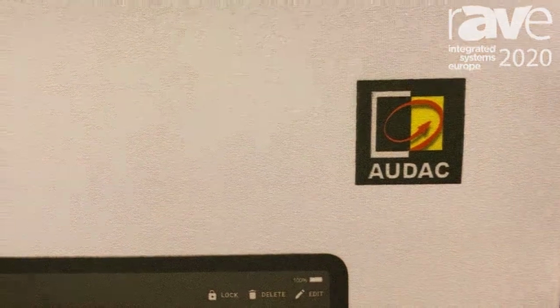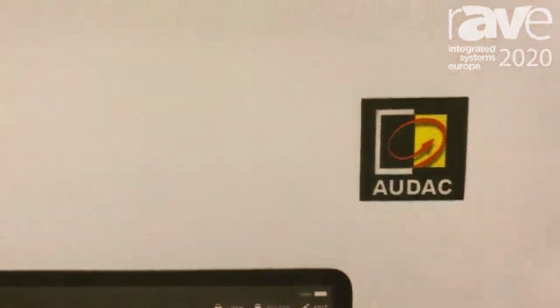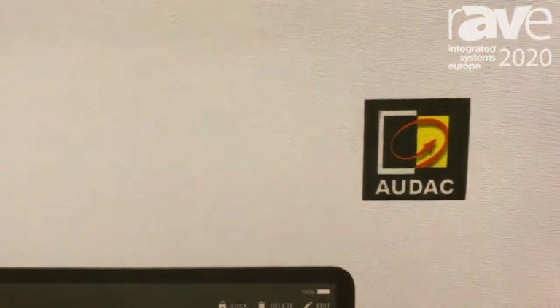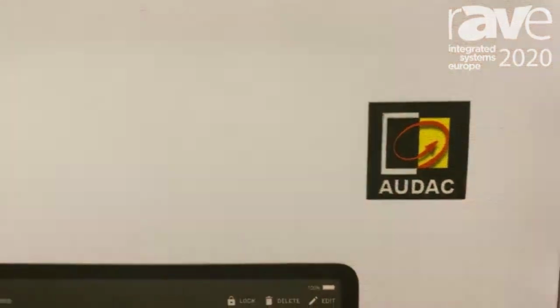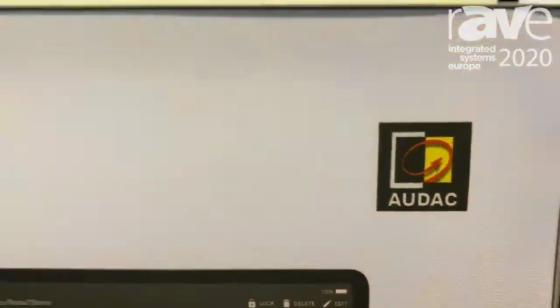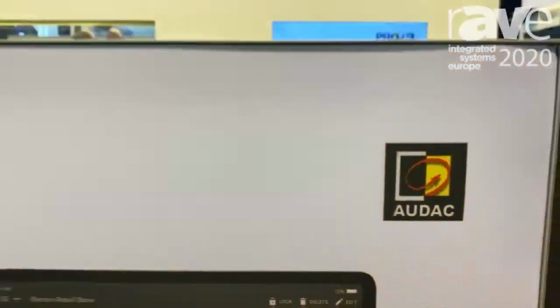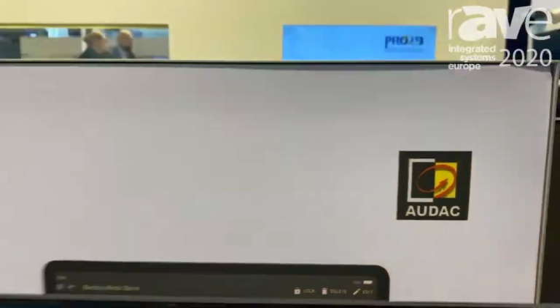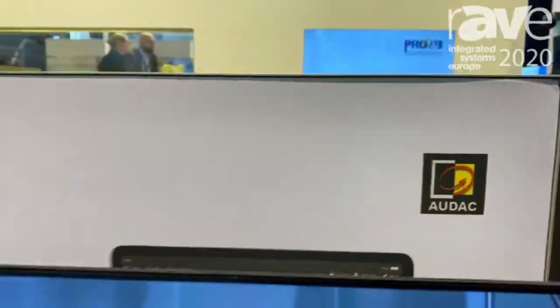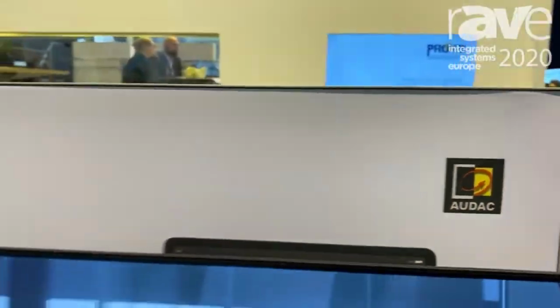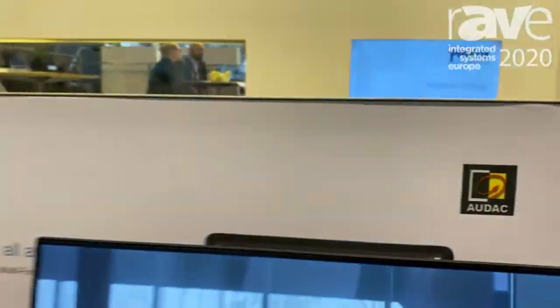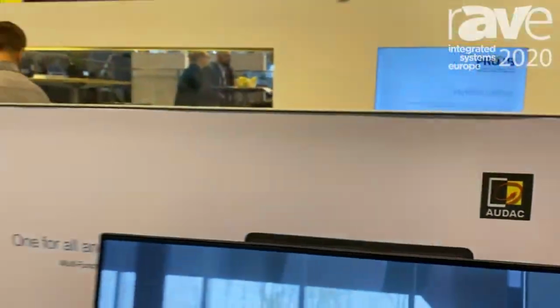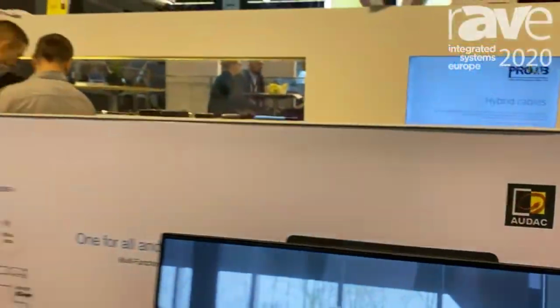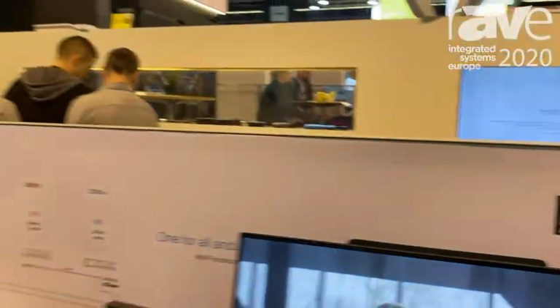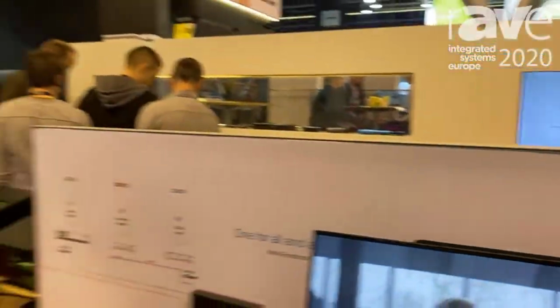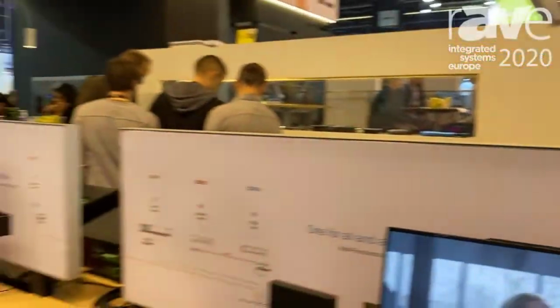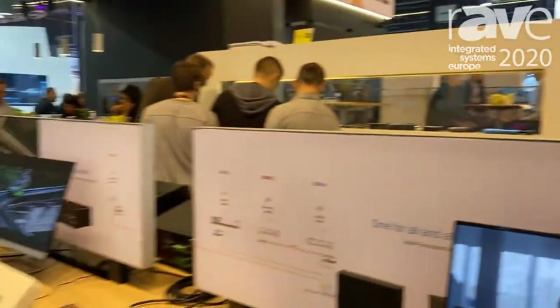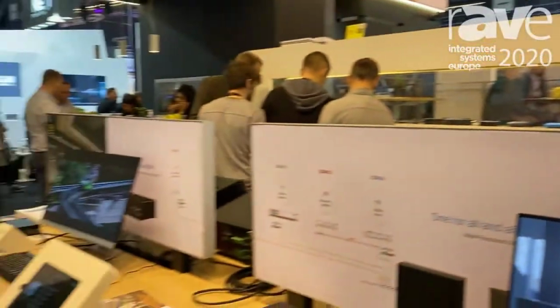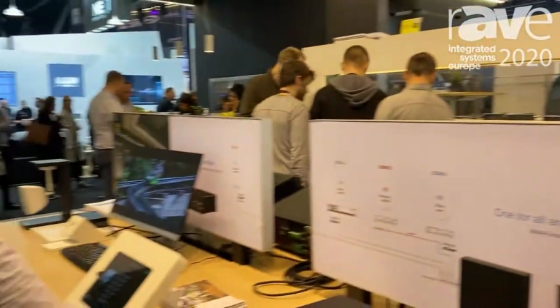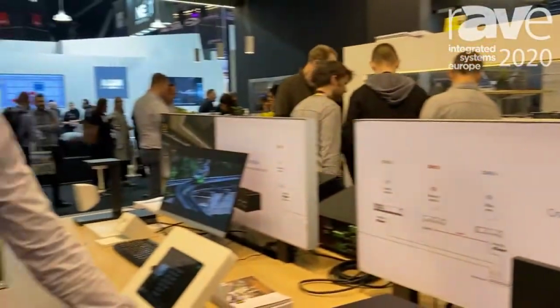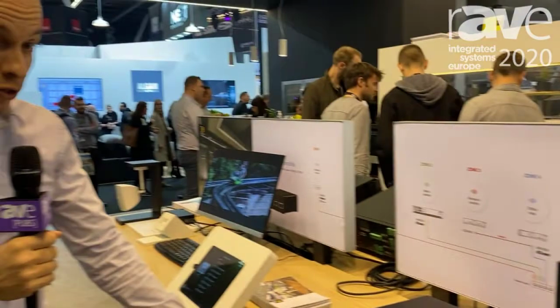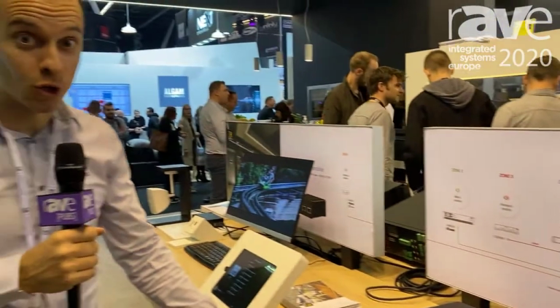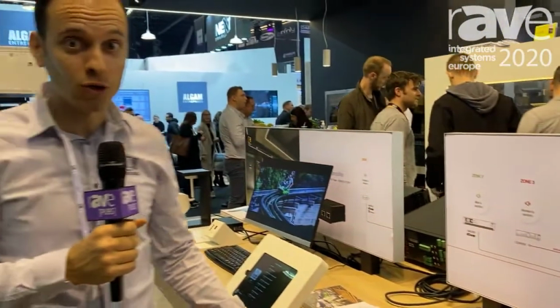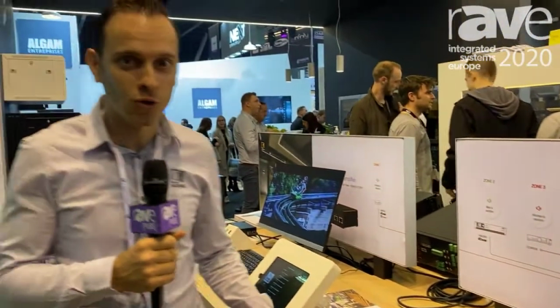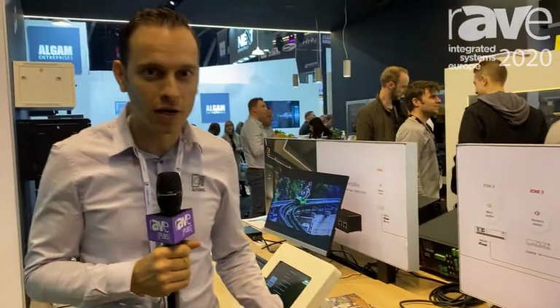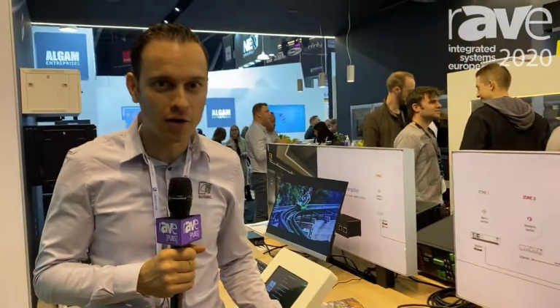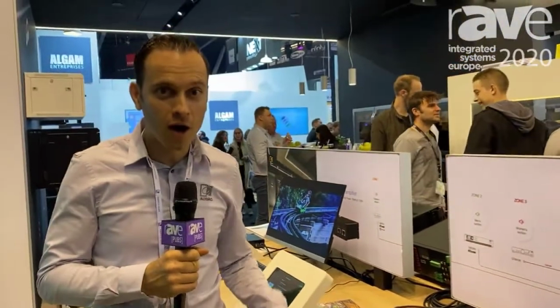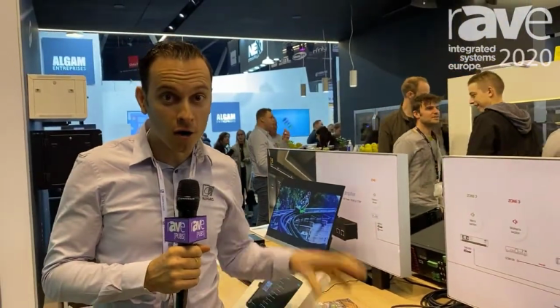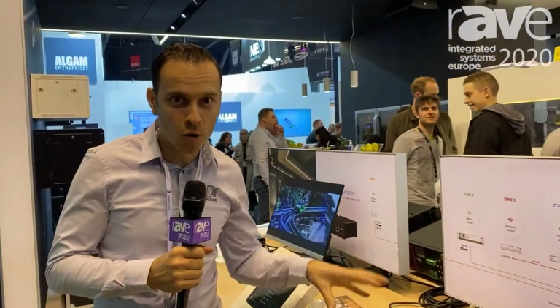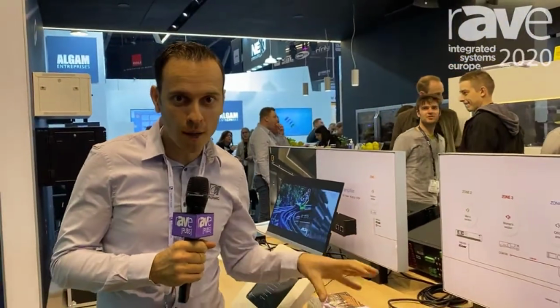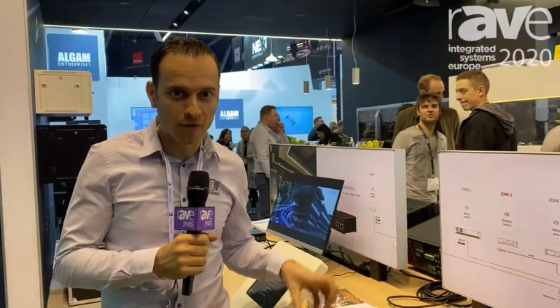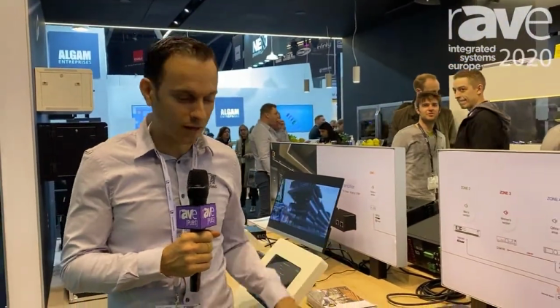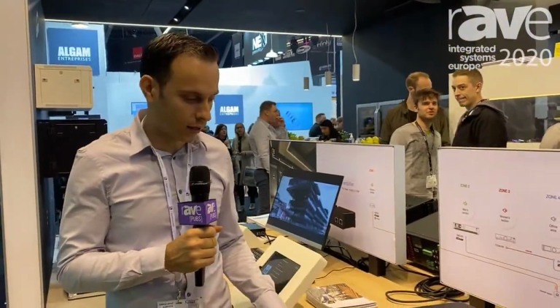Hi, I'm Tom from ODAC, and we are very excited to show to you our new MFA series.